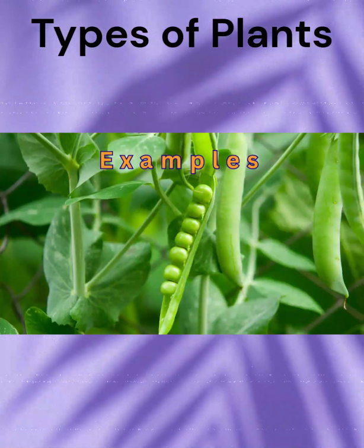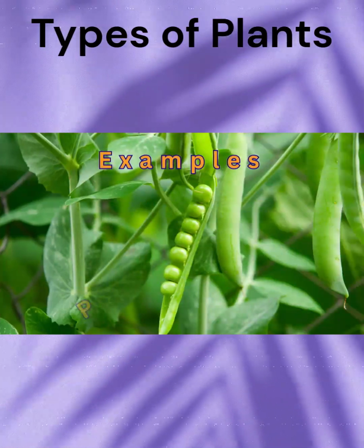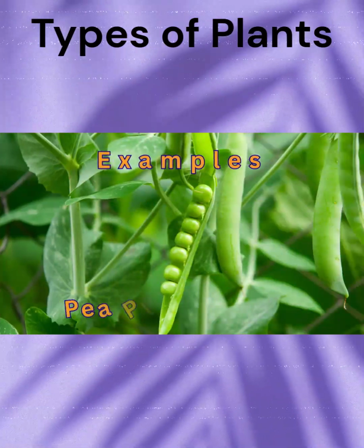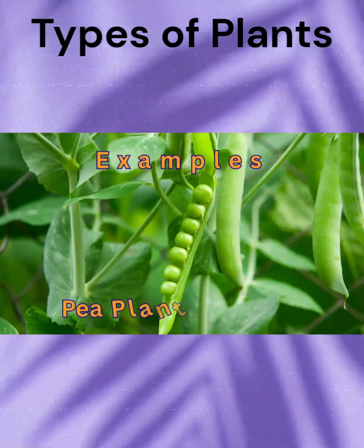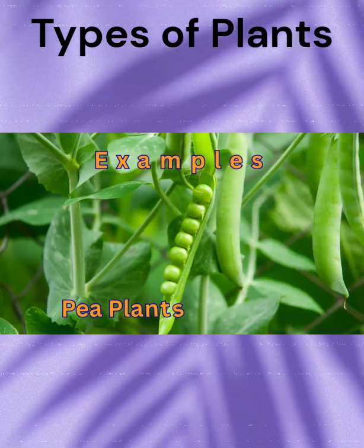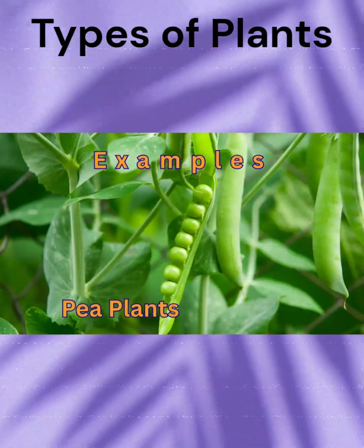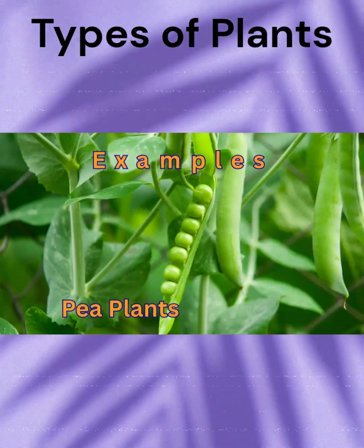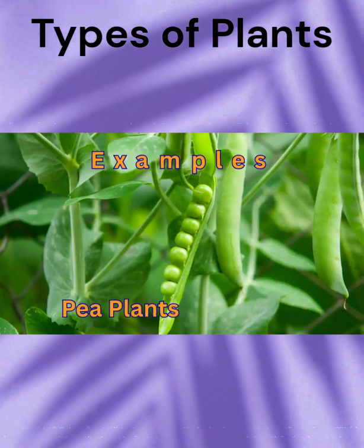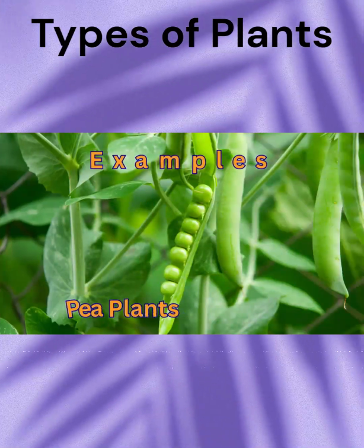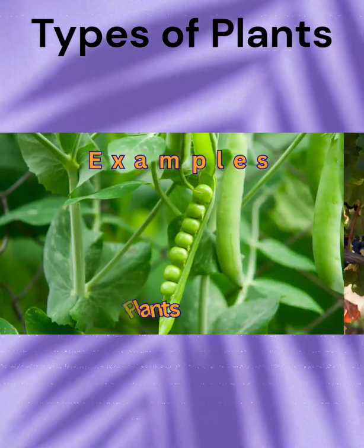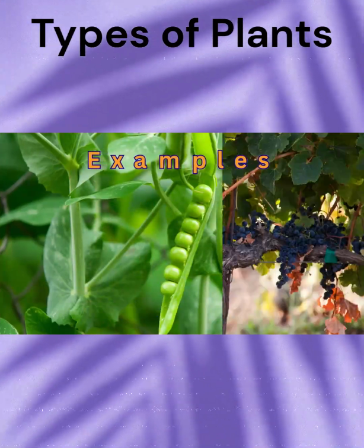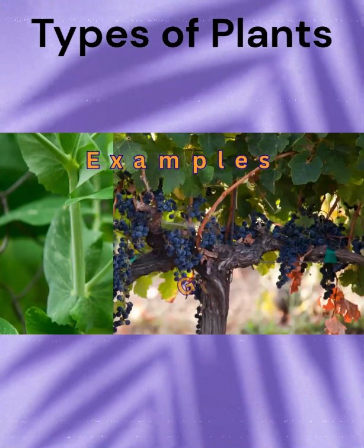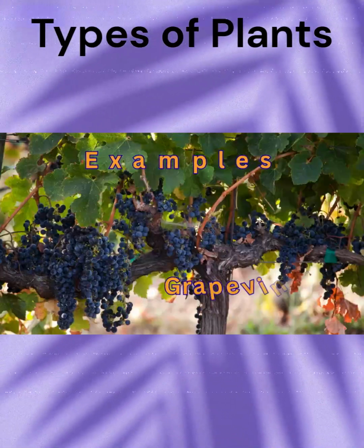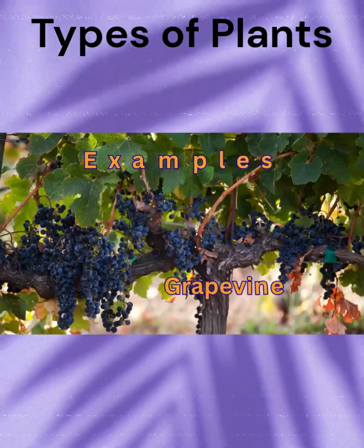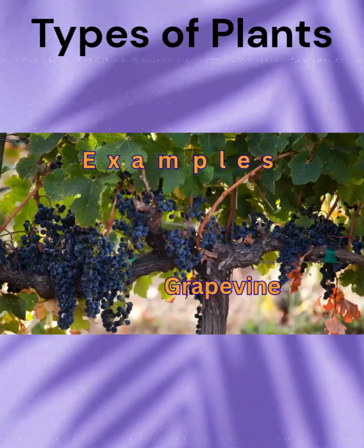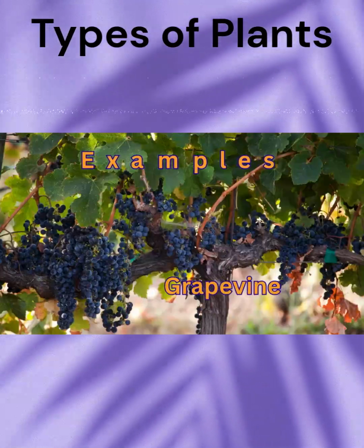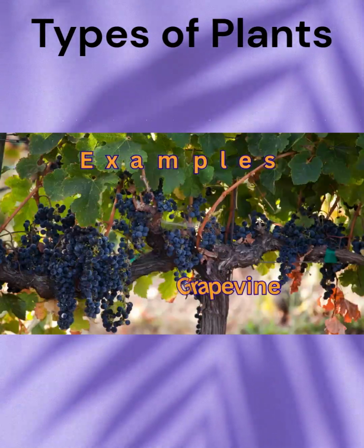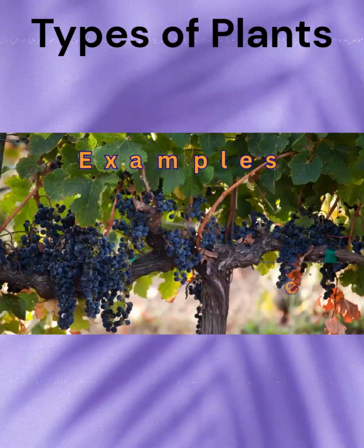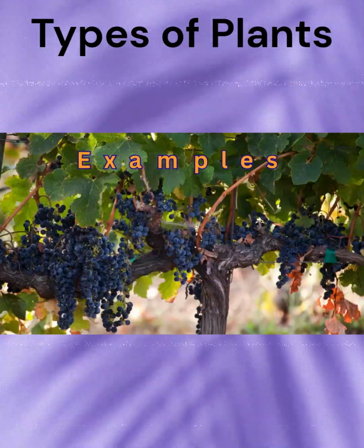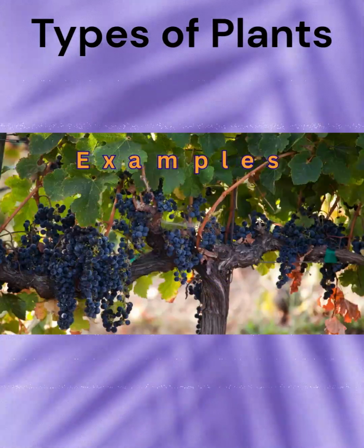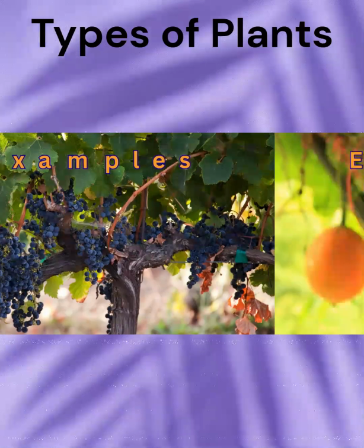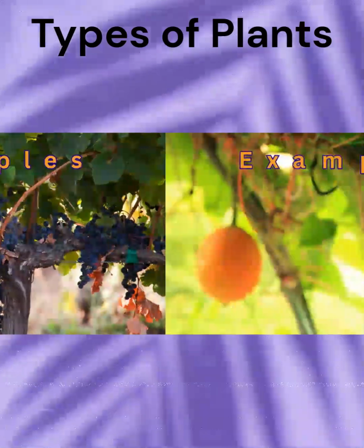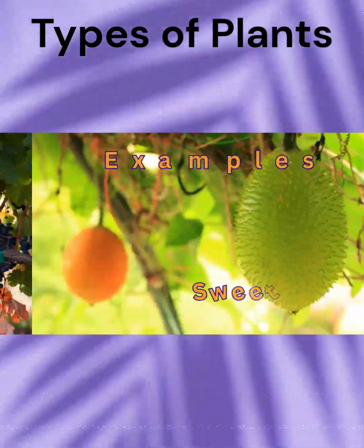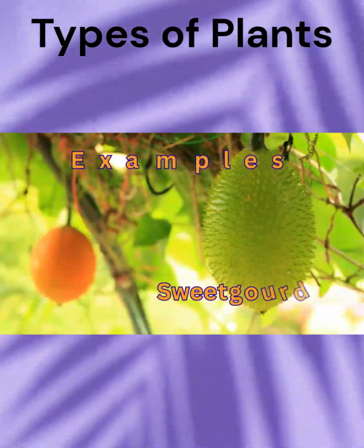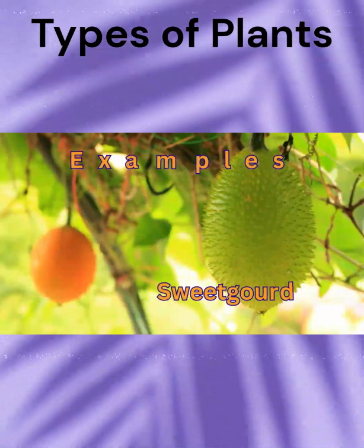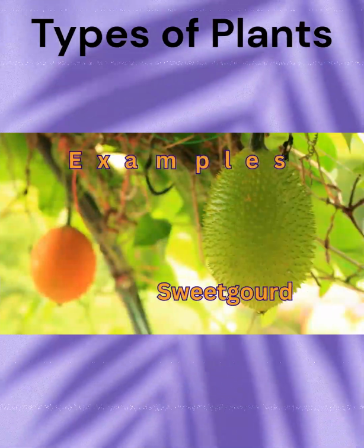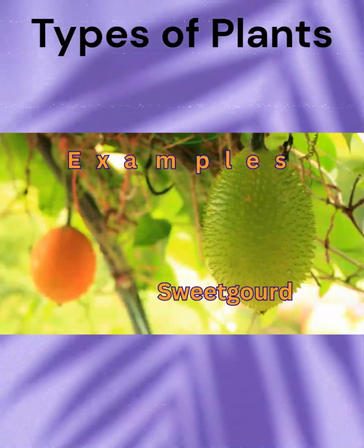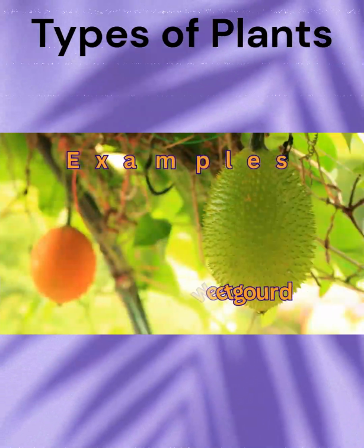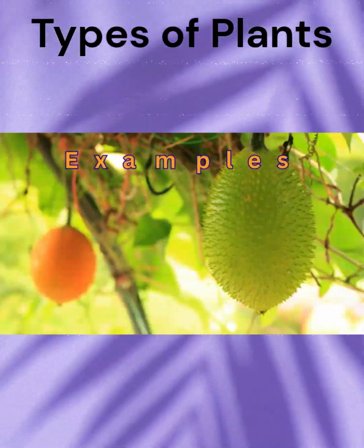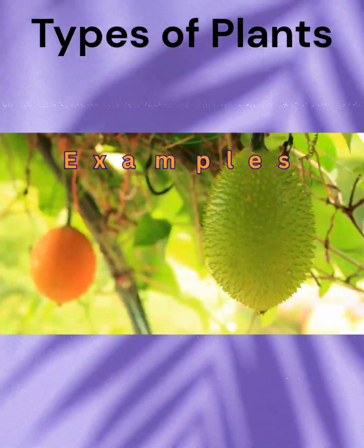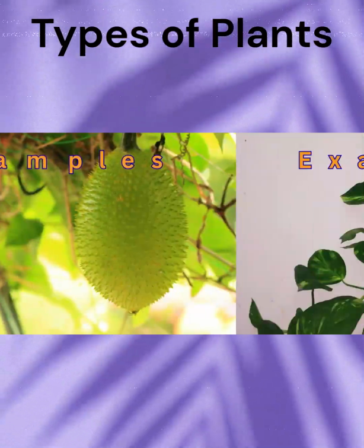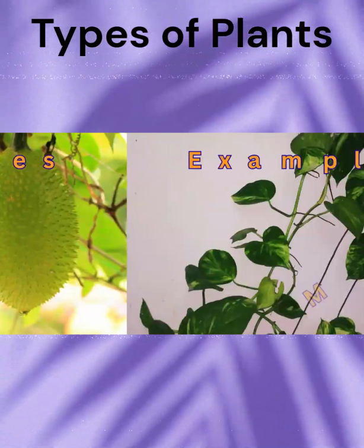Examples include pea plants, grapevine, sweet gourd, and money plants.